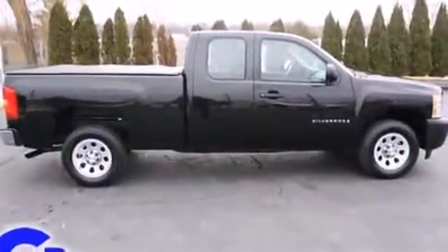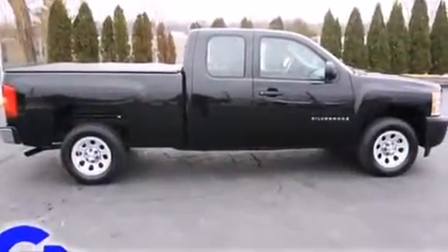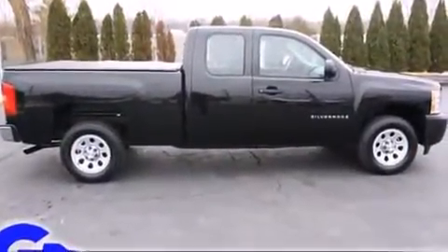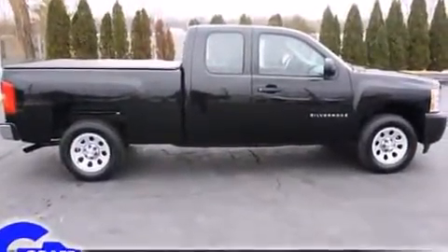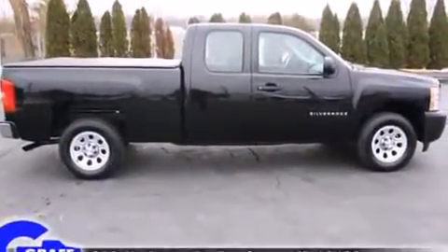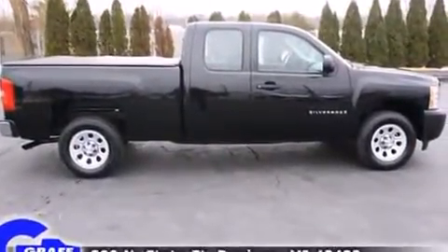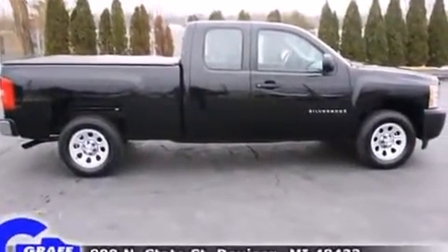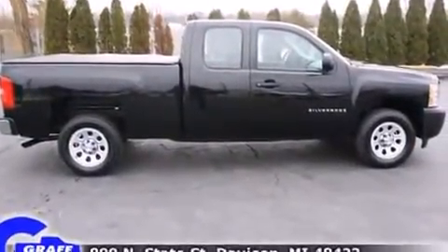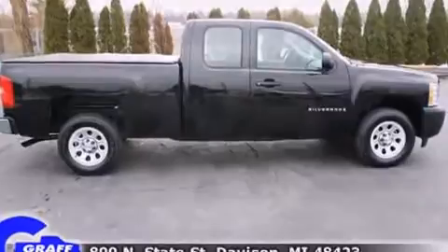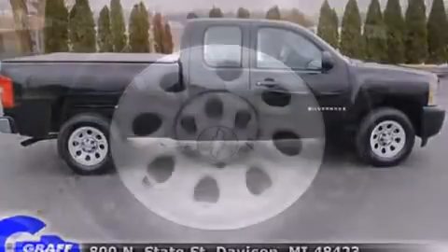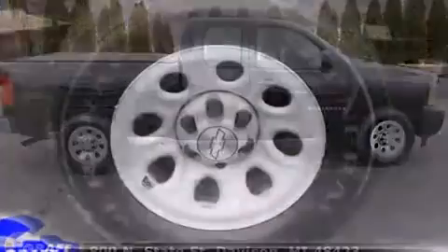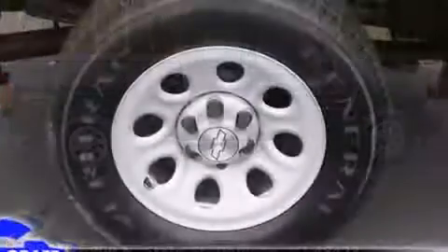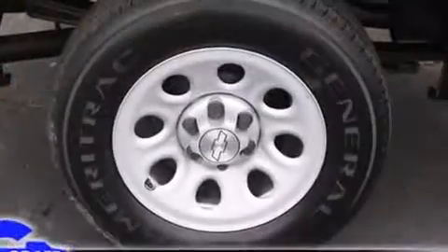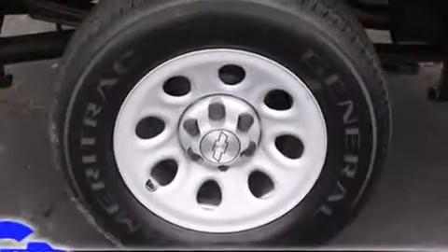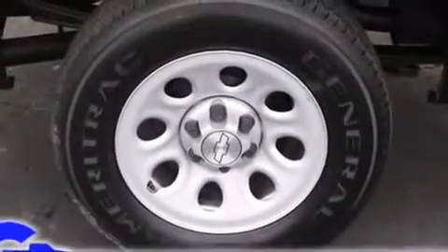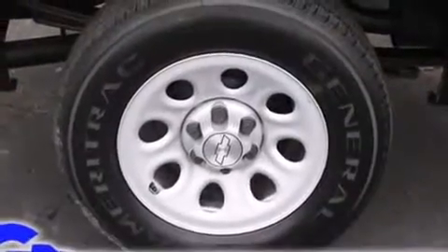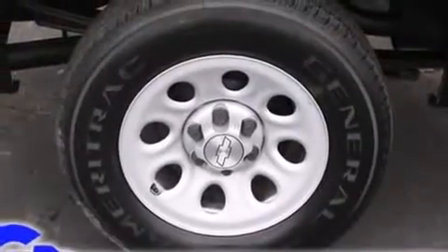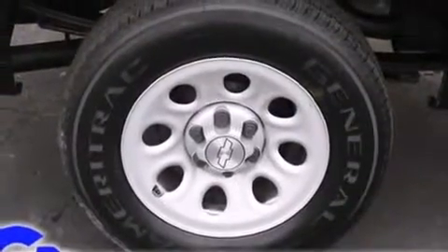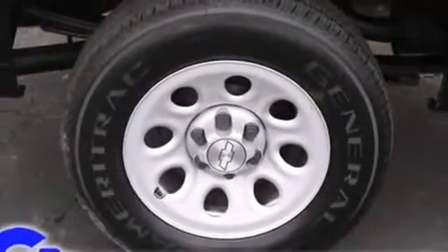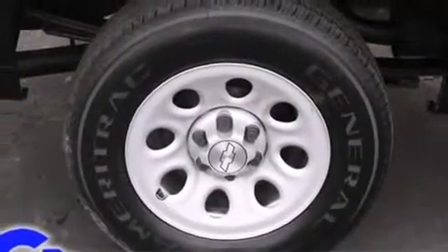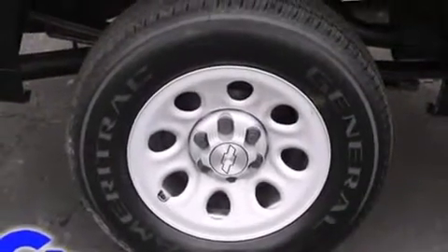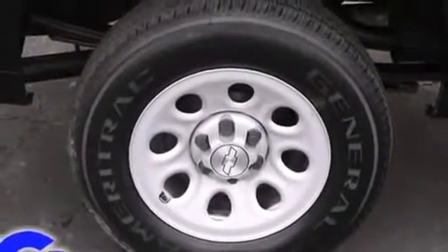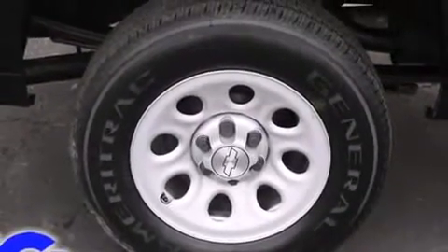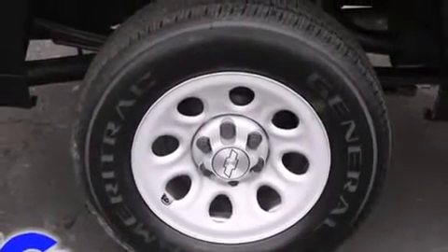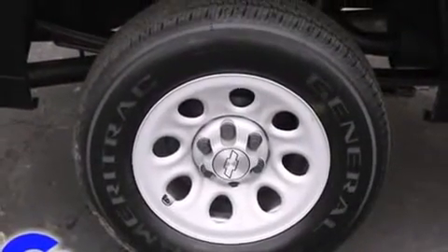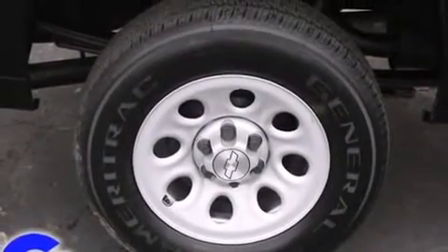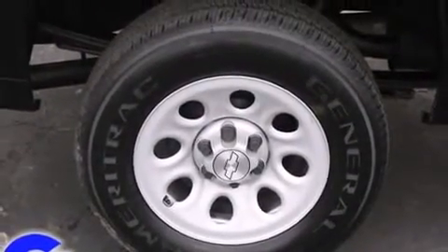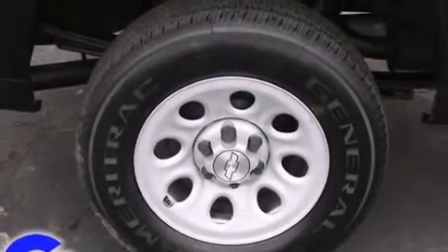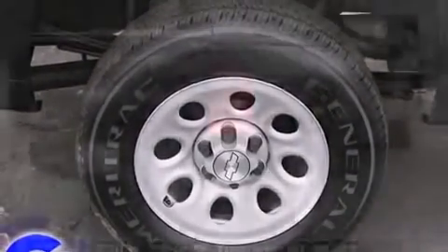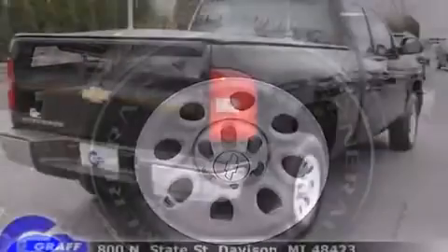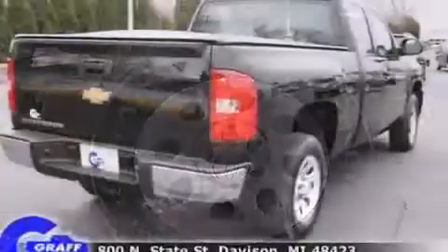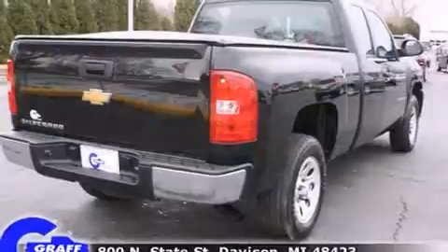Smooth gear shifts are achieved thanks to the refined six-cylinder engine, providing a spirited yet composed ride and drive.